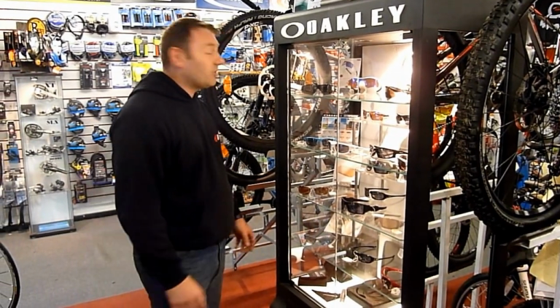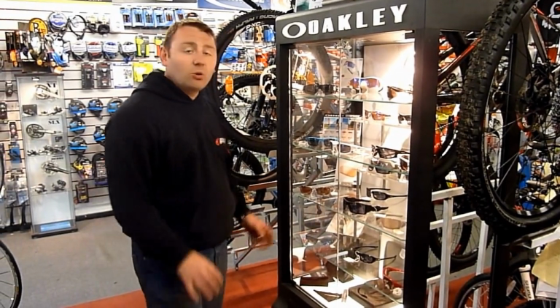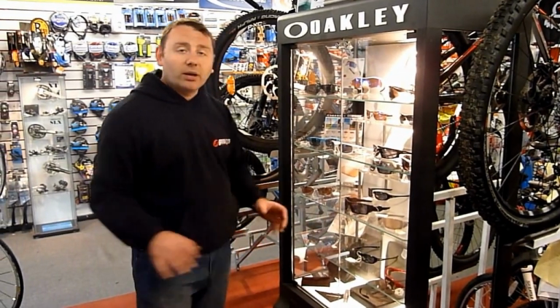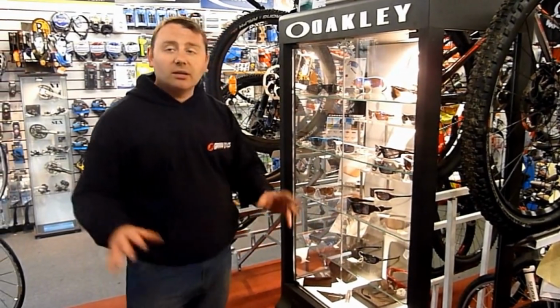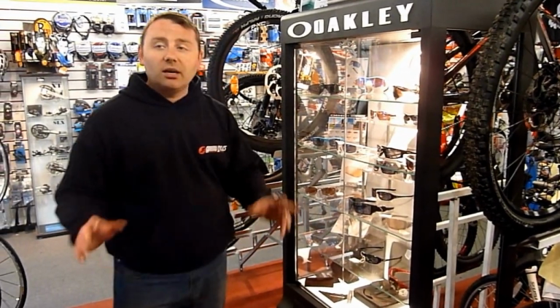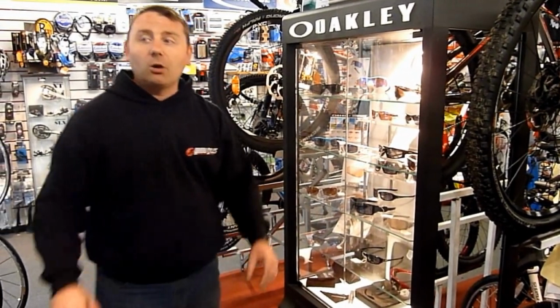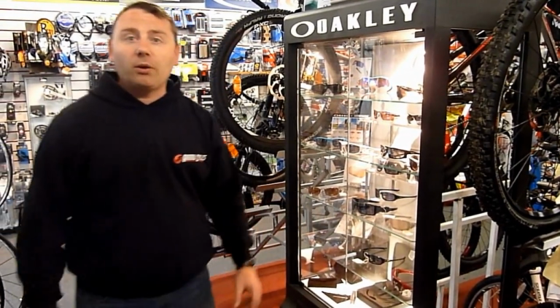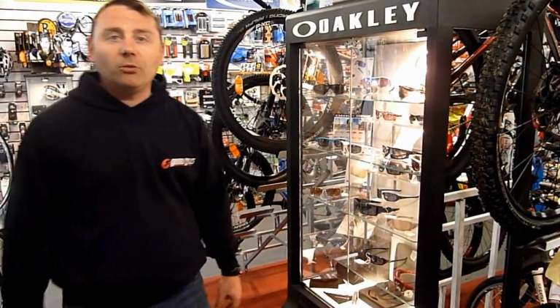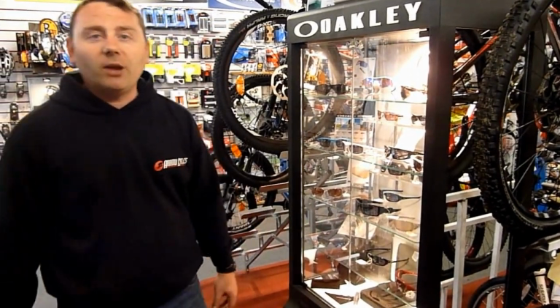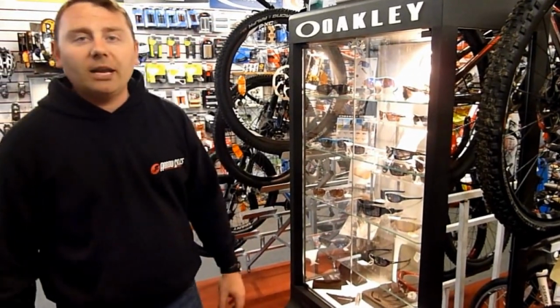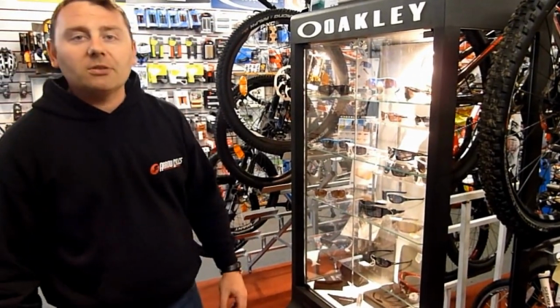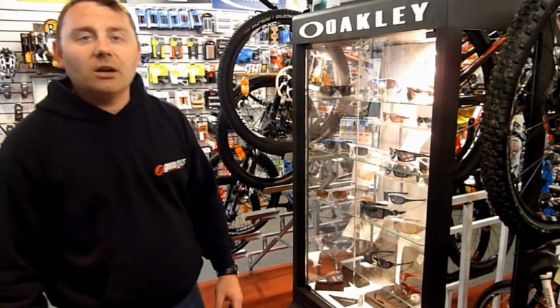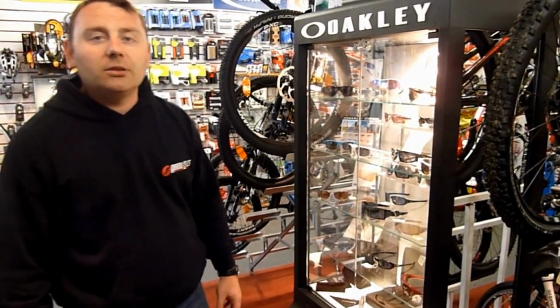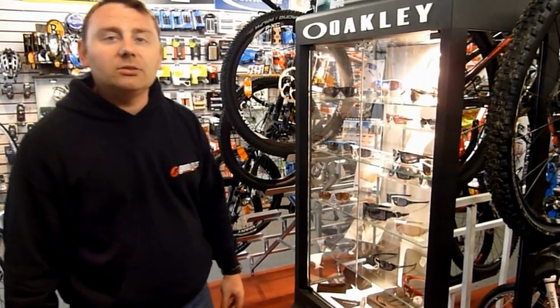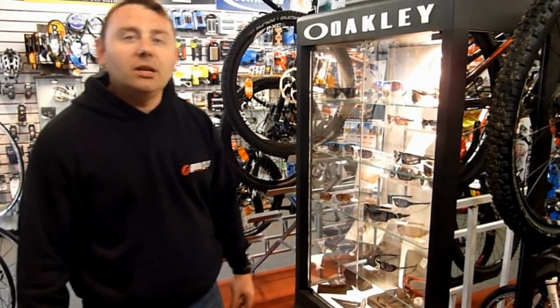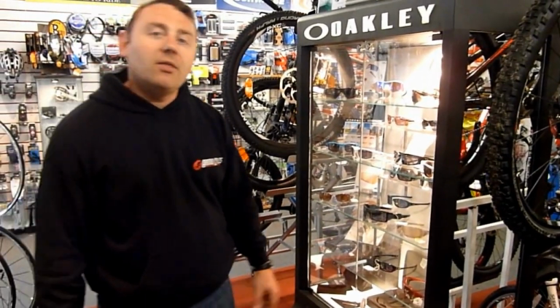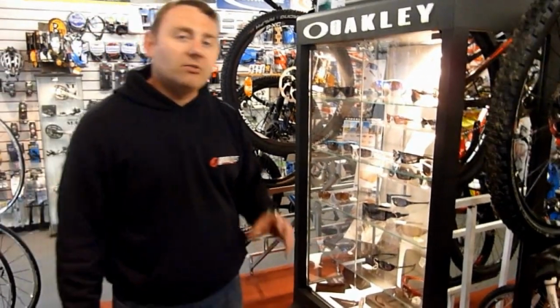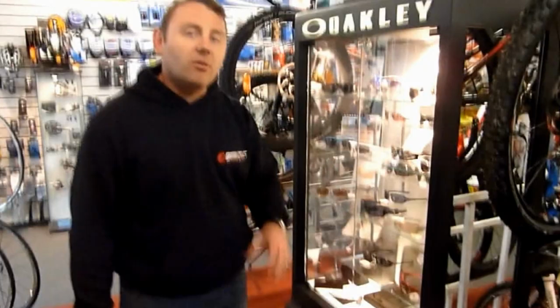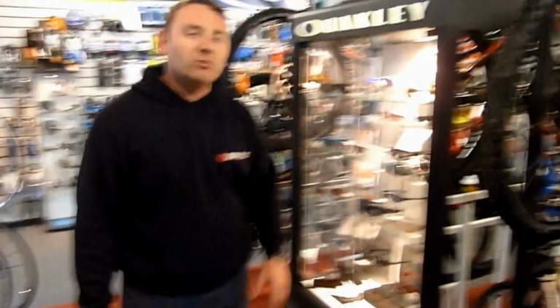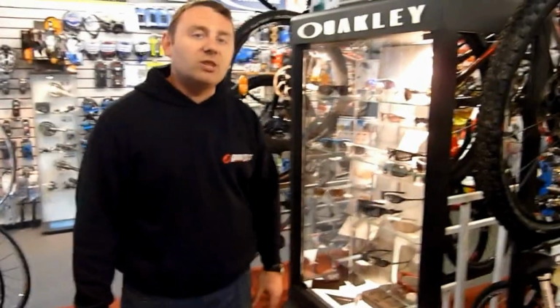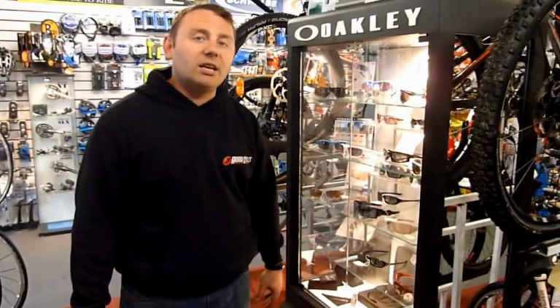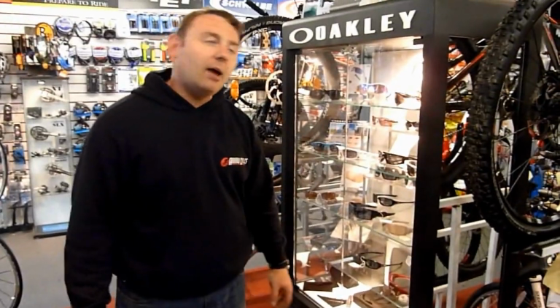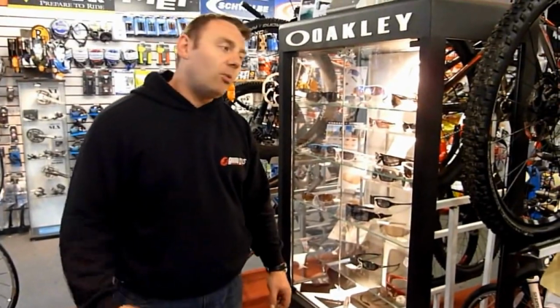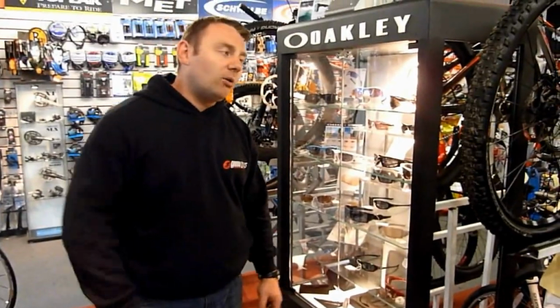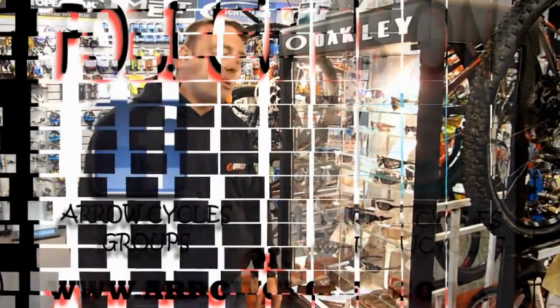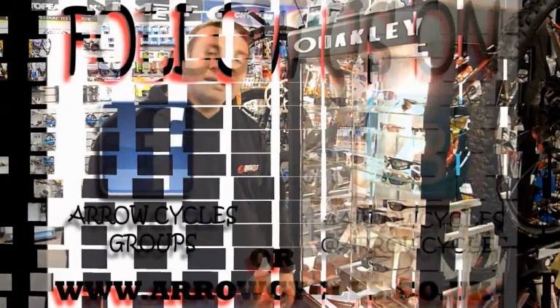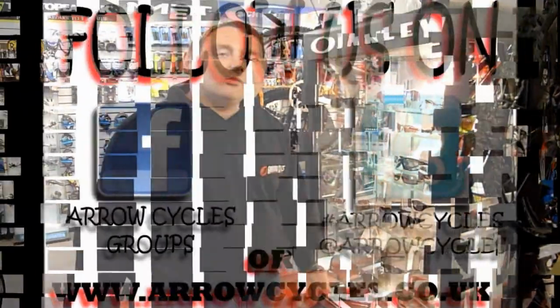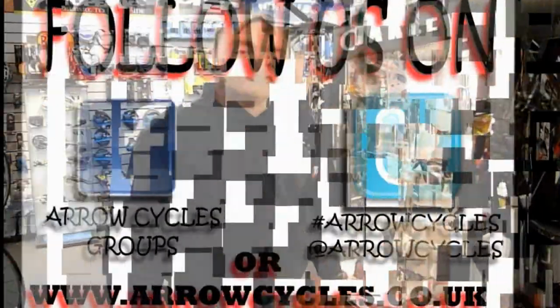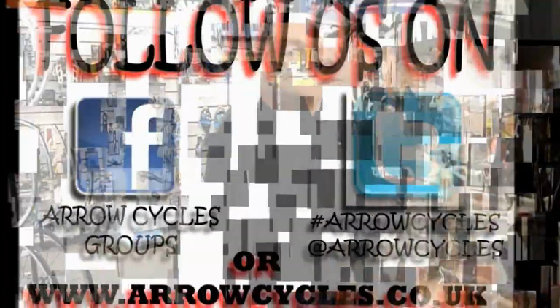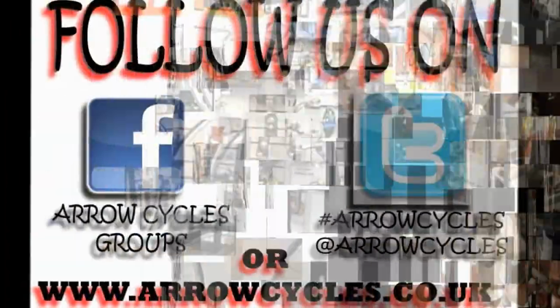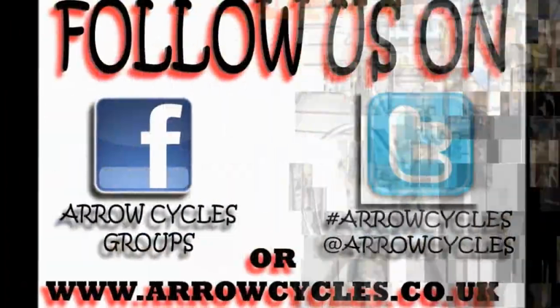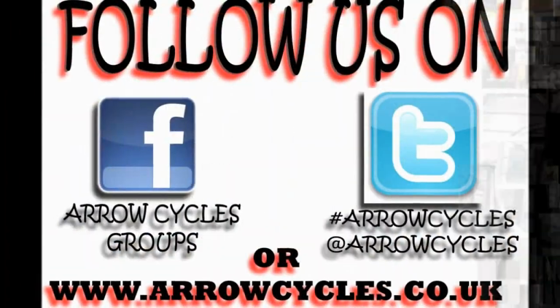That's a quick run around Aracycles. Thanks very much for checking it out — why not pop down to the store and see us.